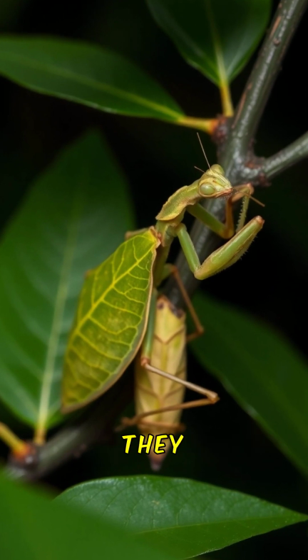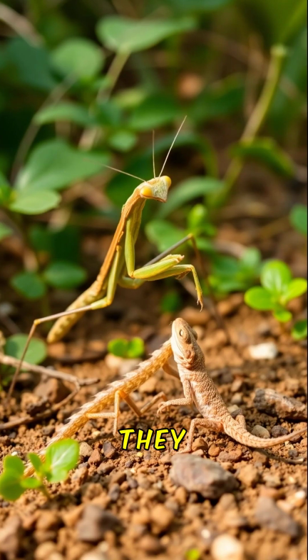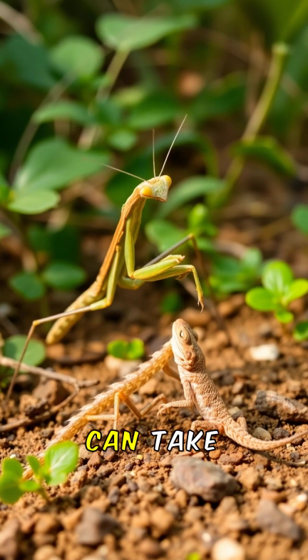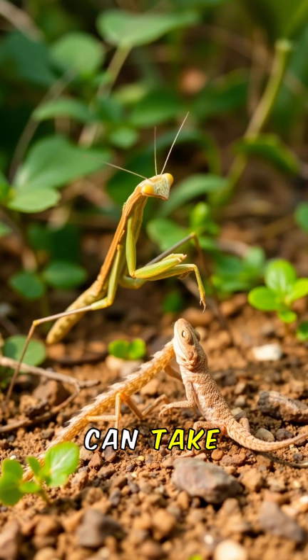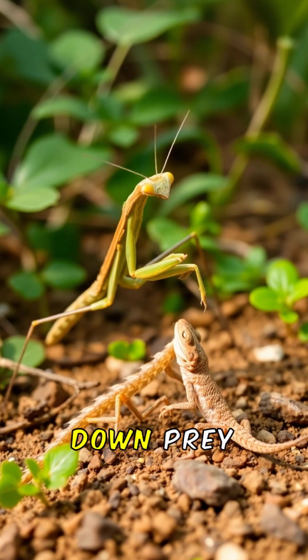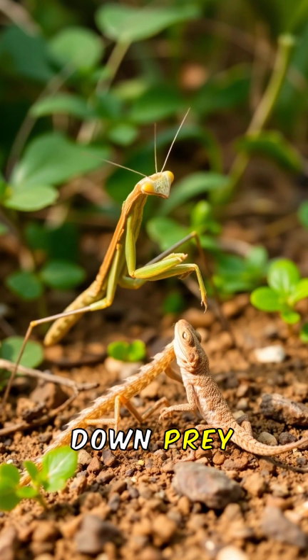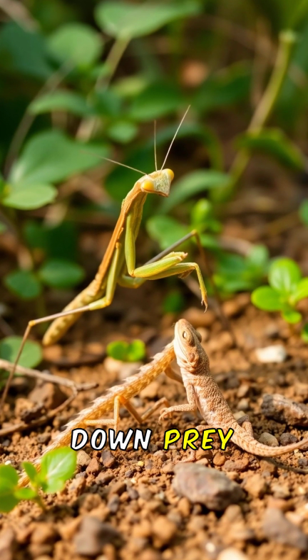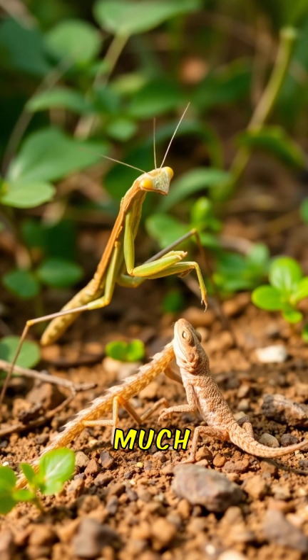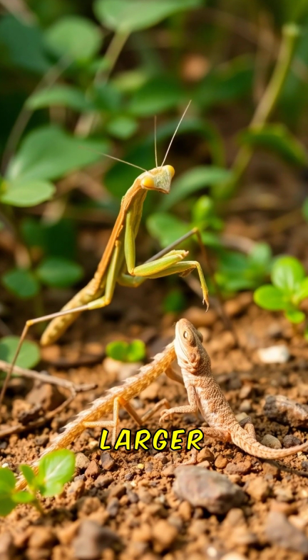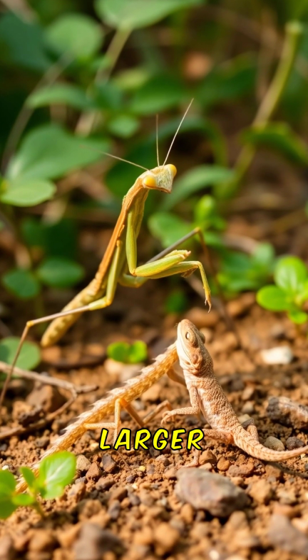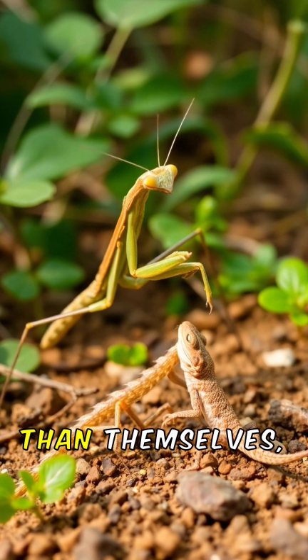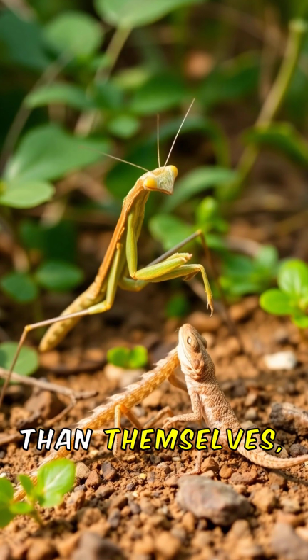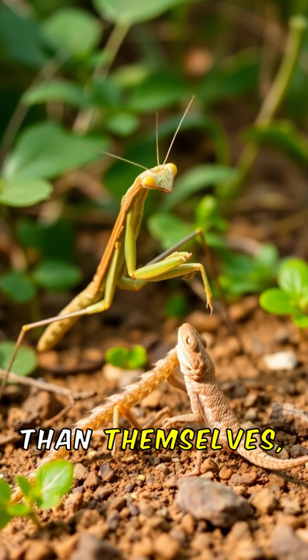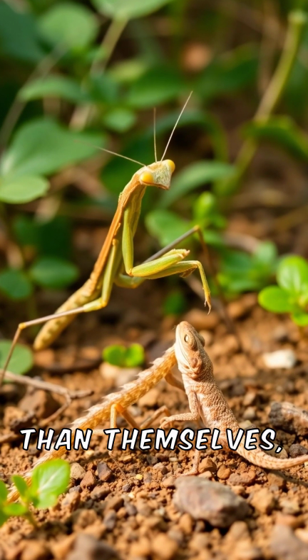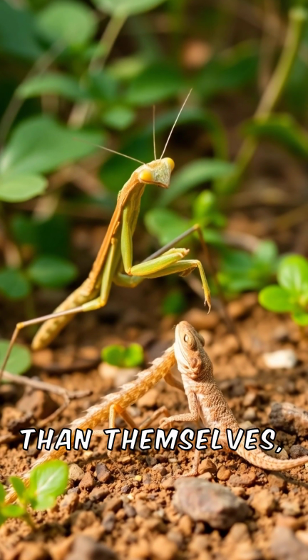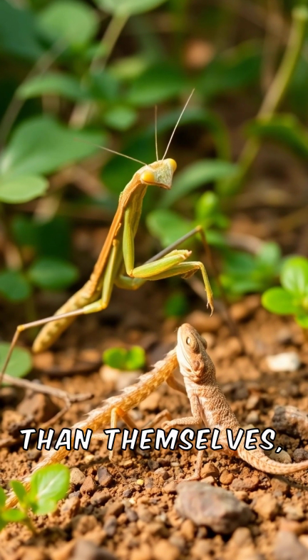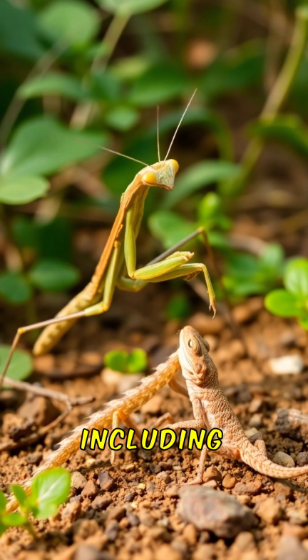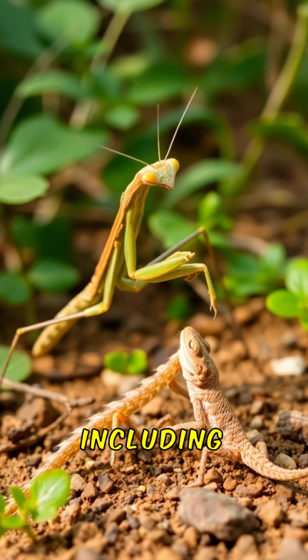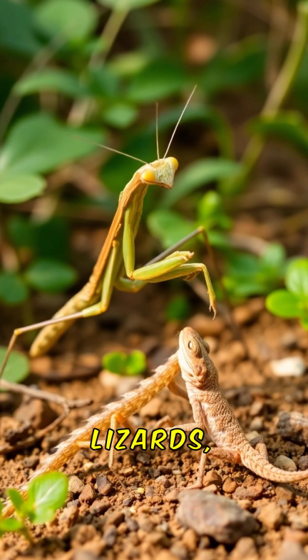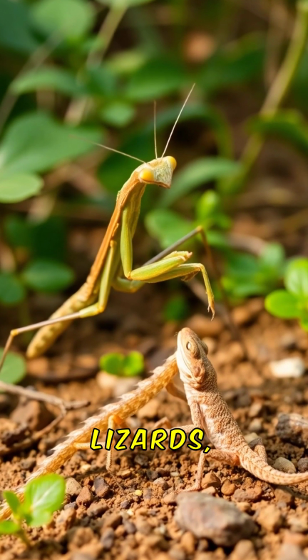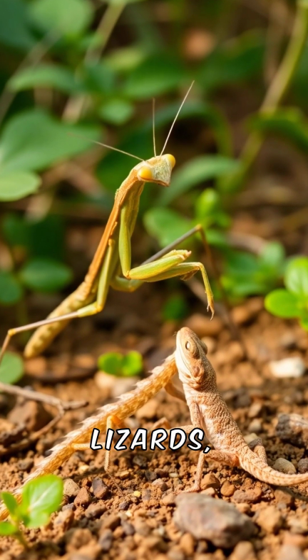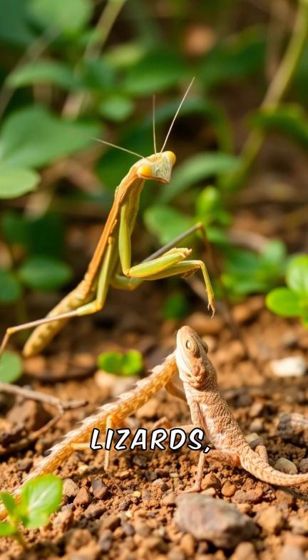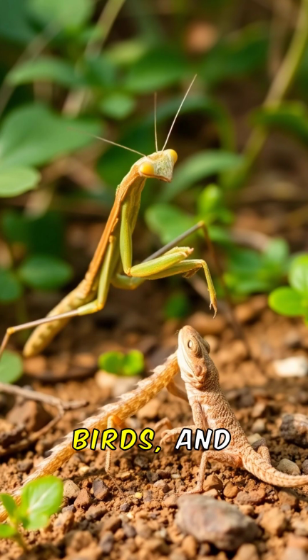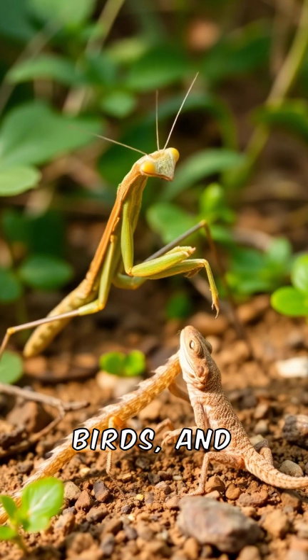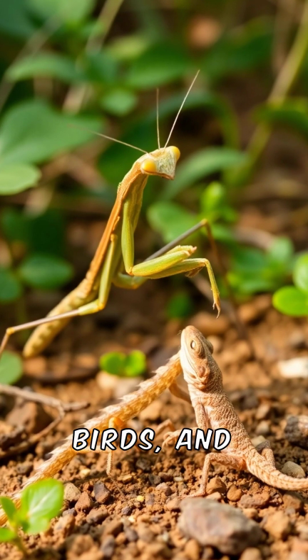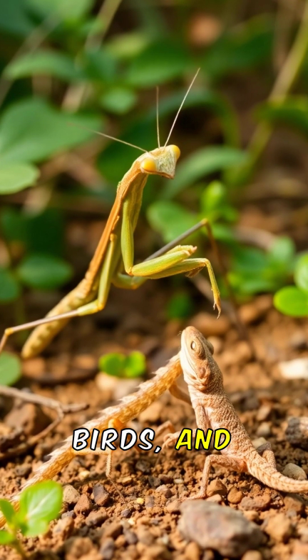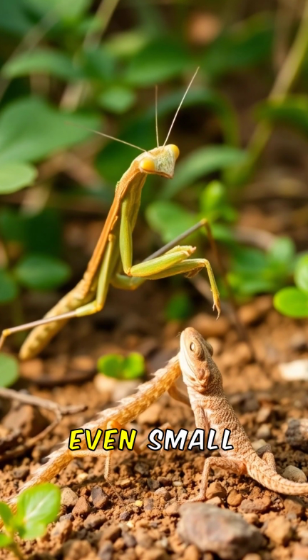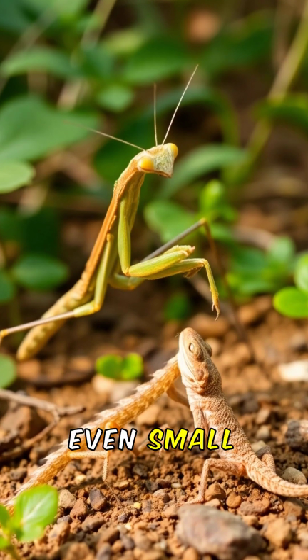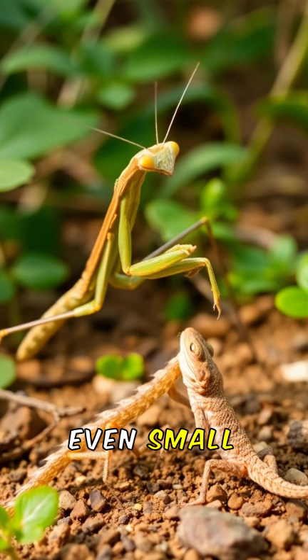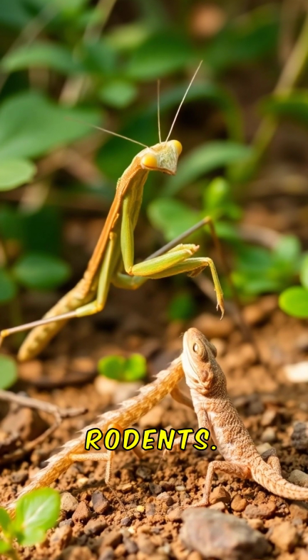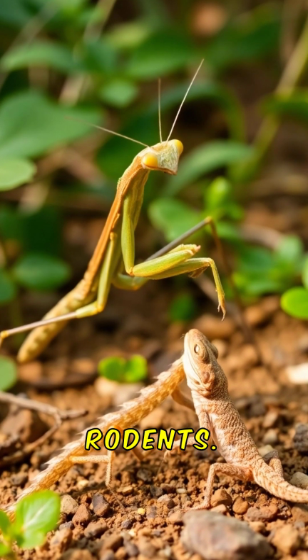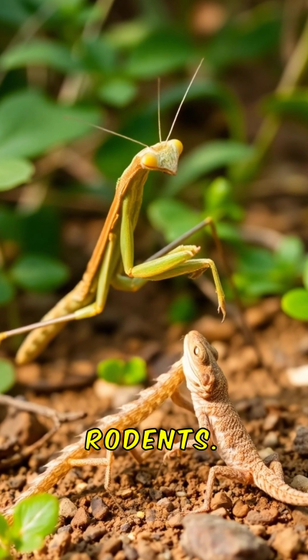They can take down prey much larger than themselves, including lizards, birds, and even small rodents.